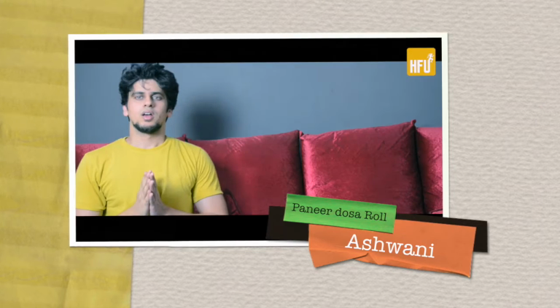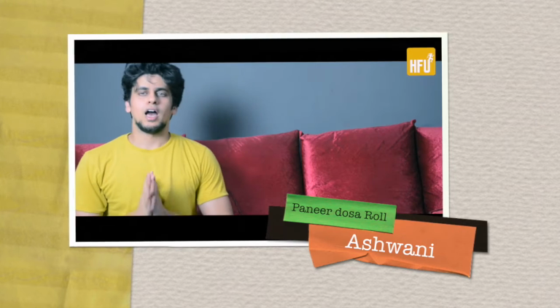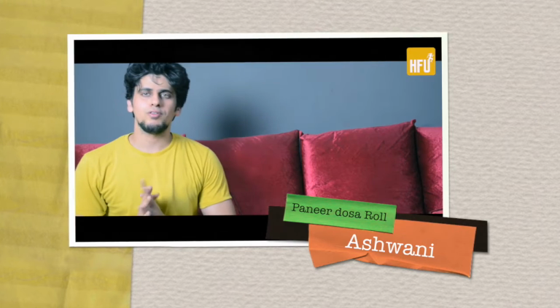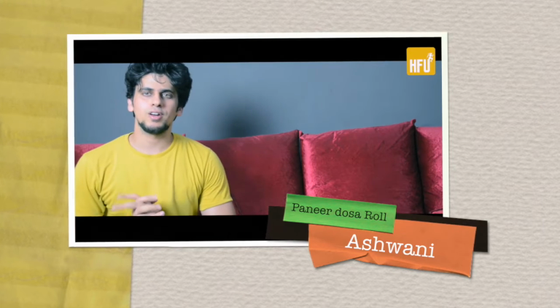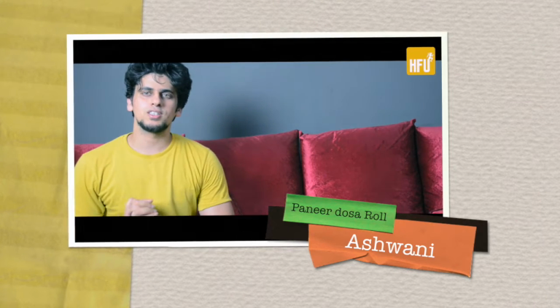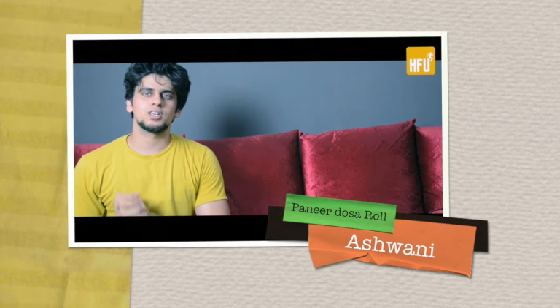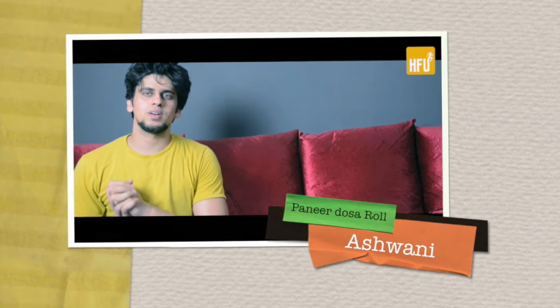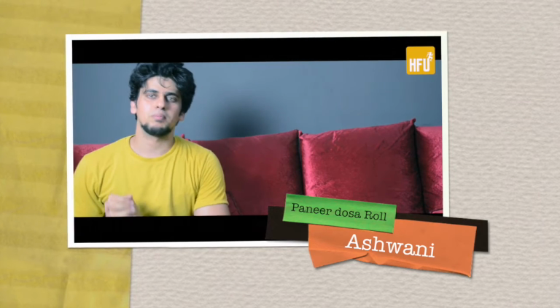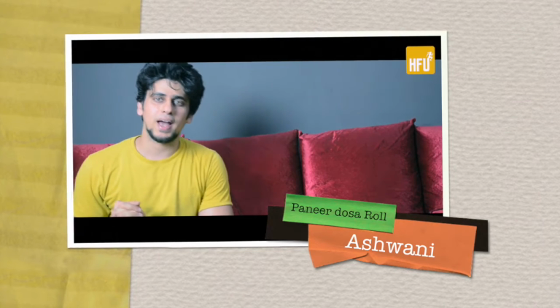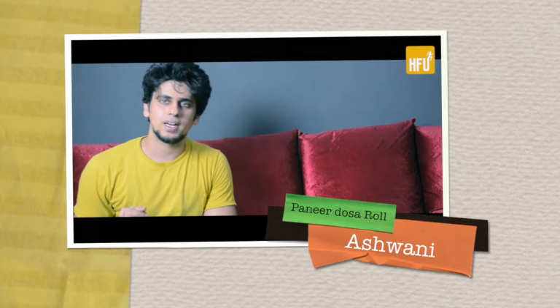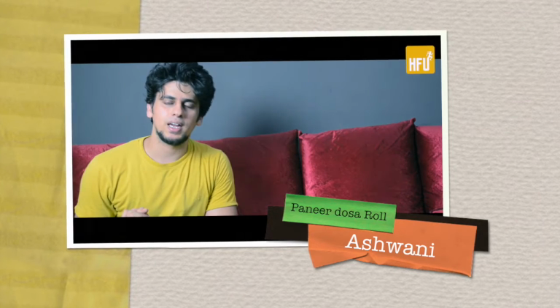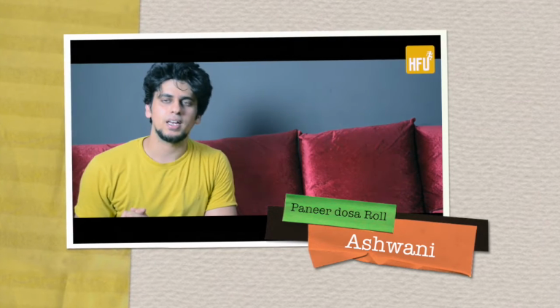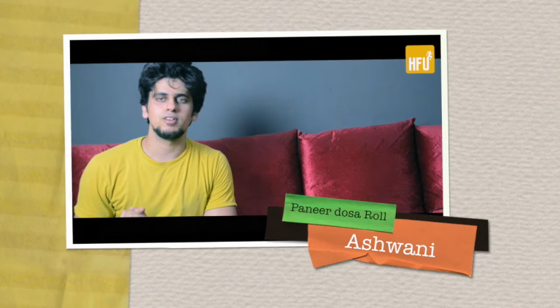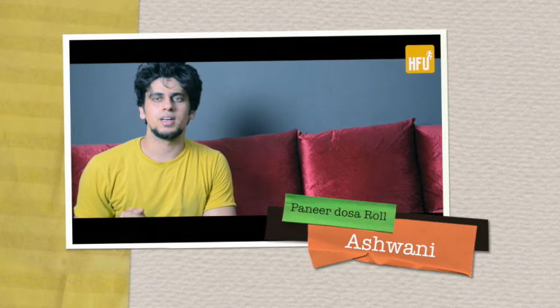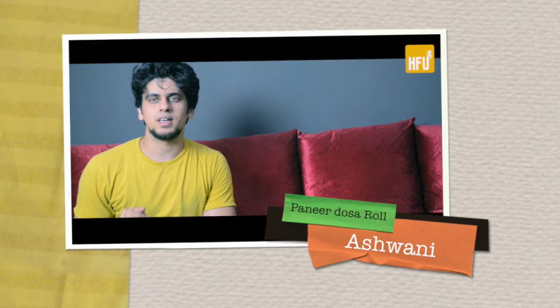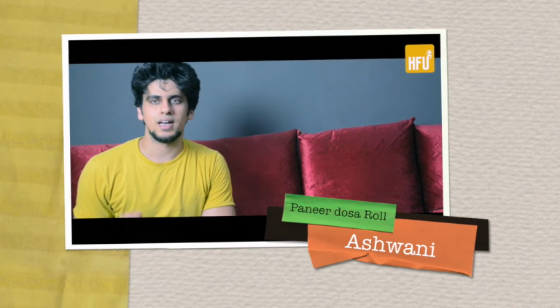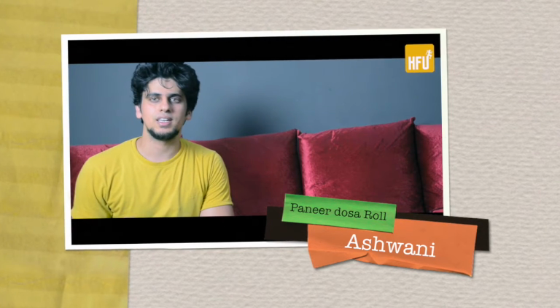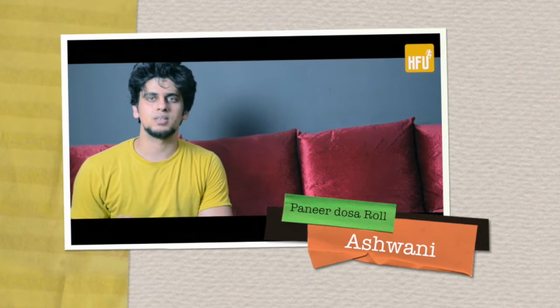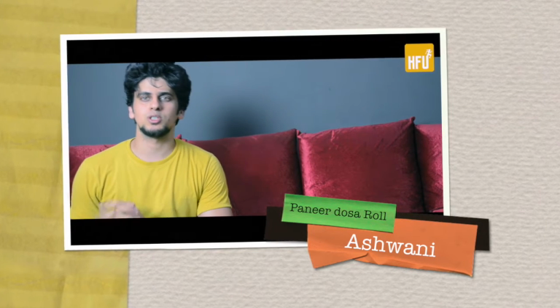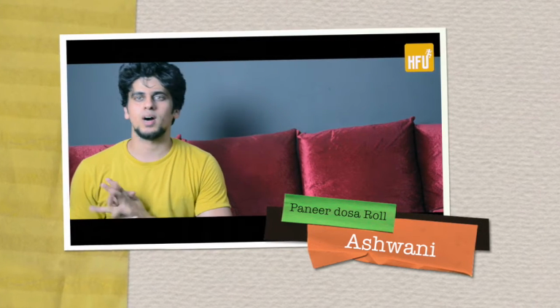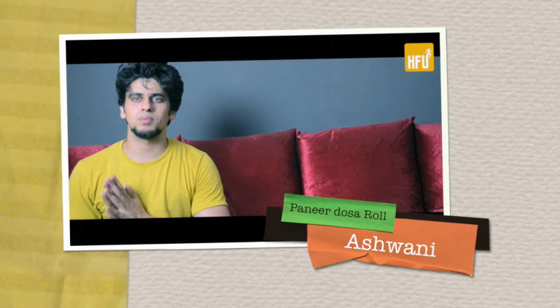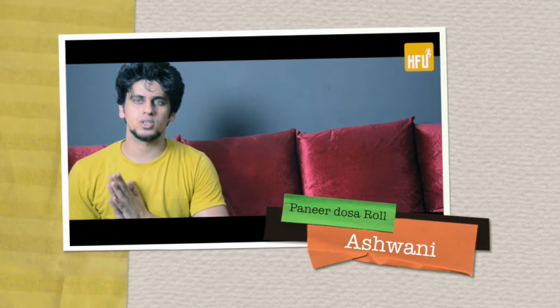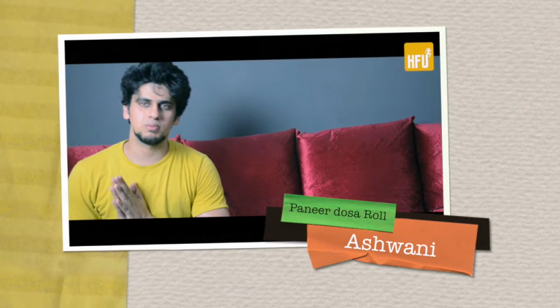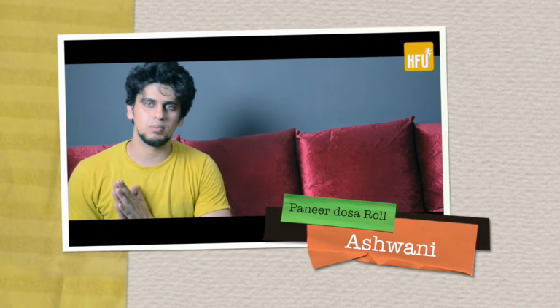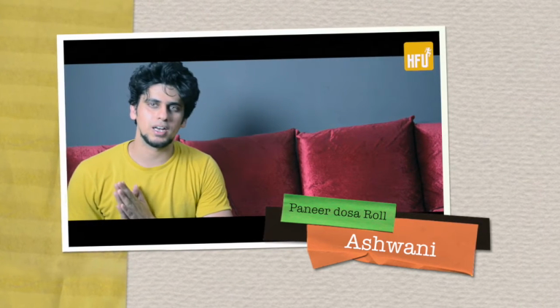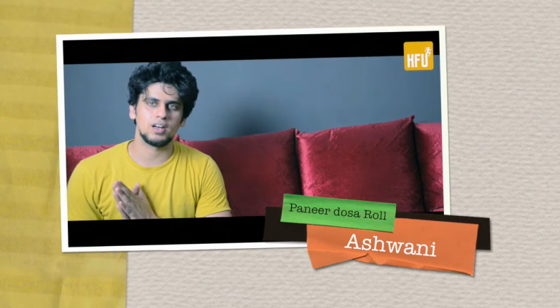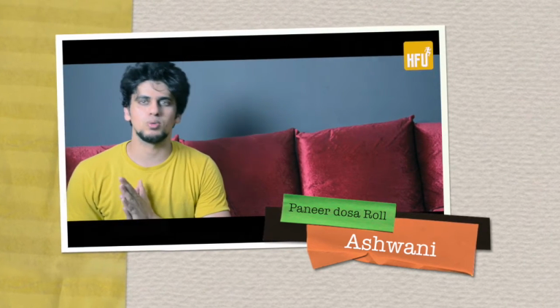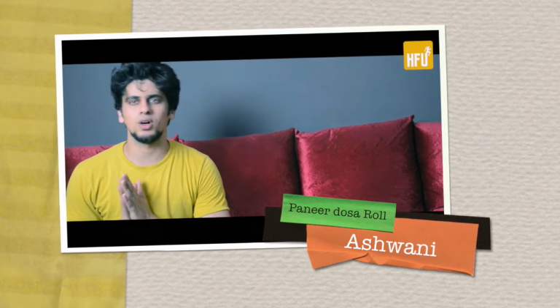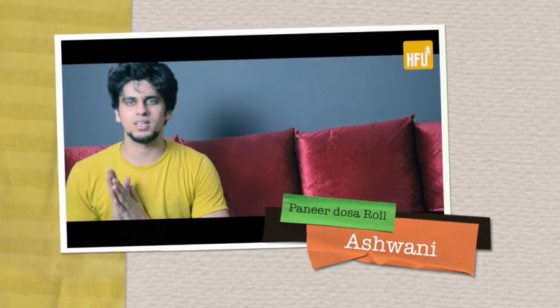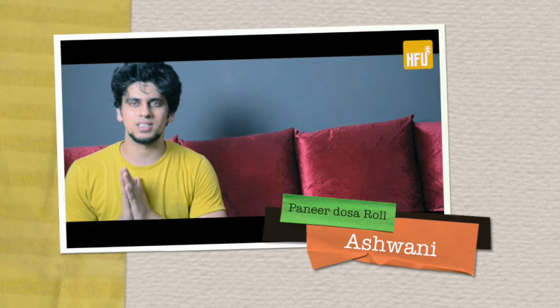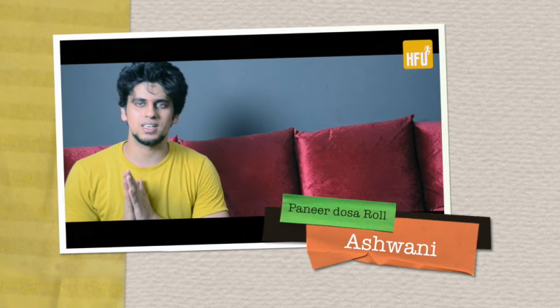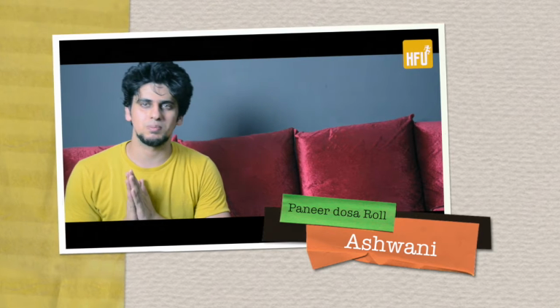Hello everyone, this is Ashwini and I am back again with another healthy recipe. Today I am going to make a very good recipe.